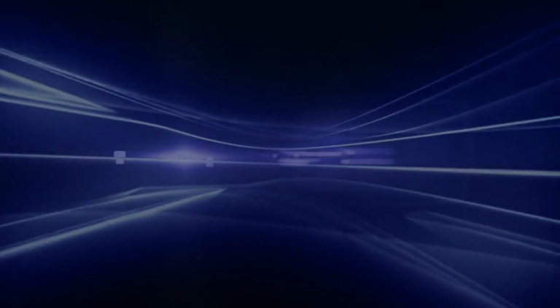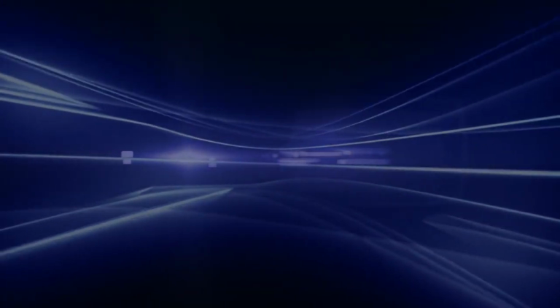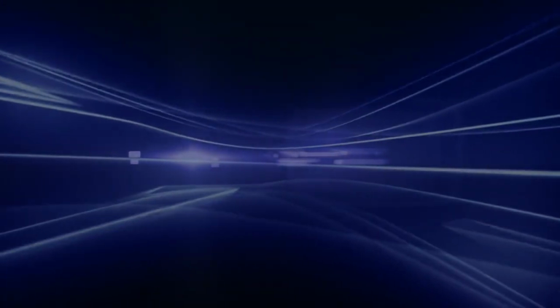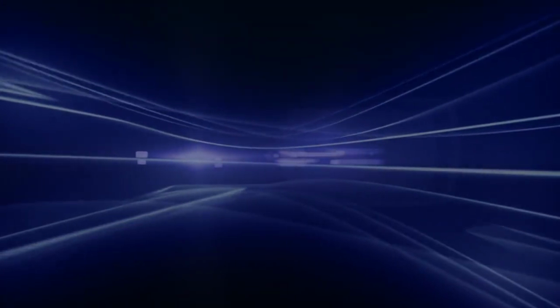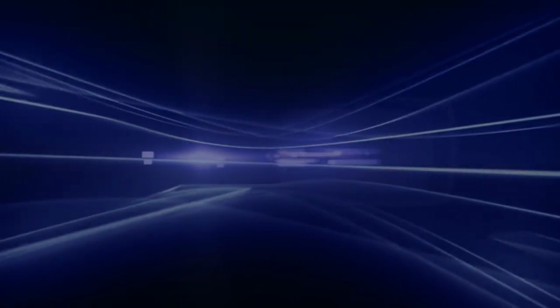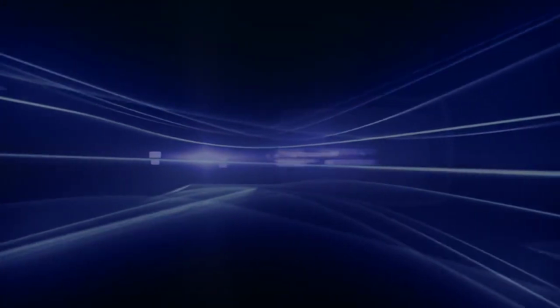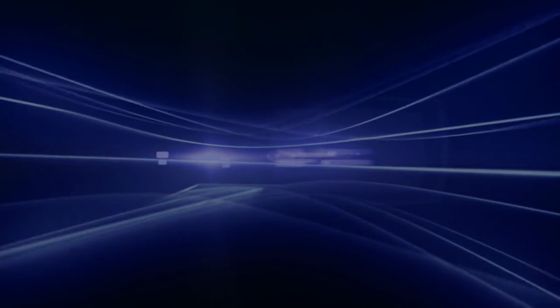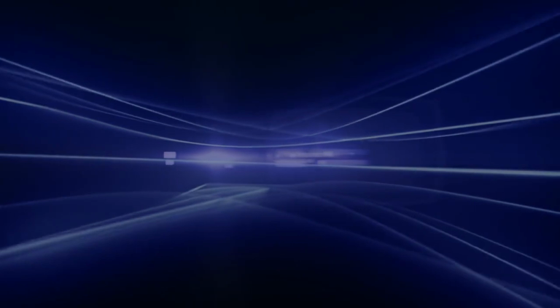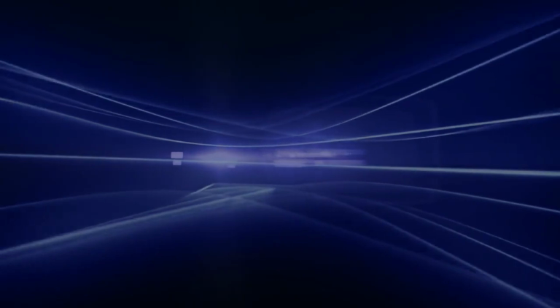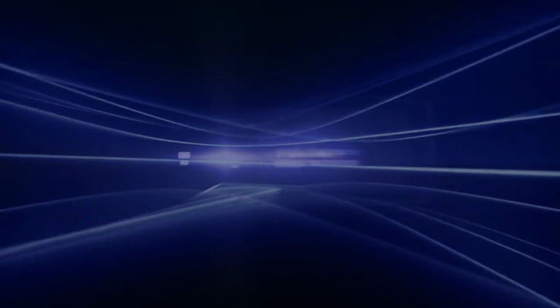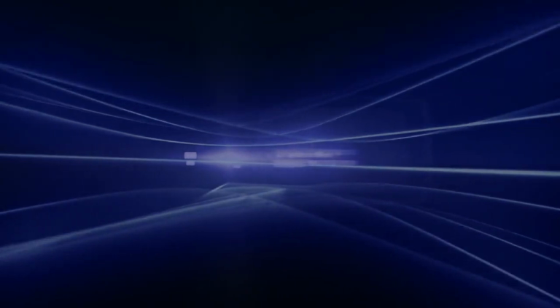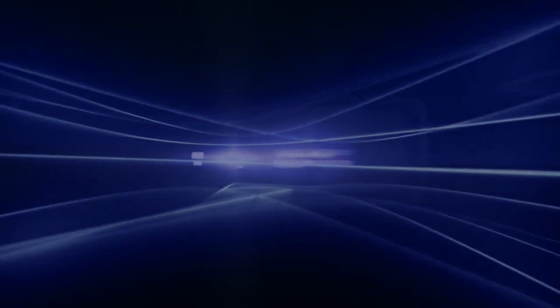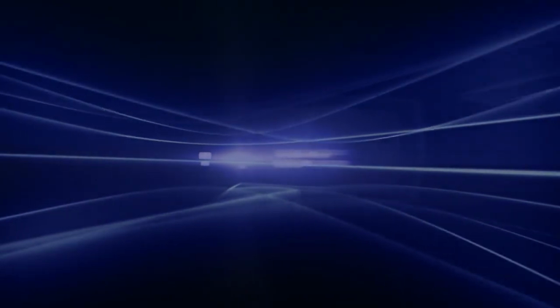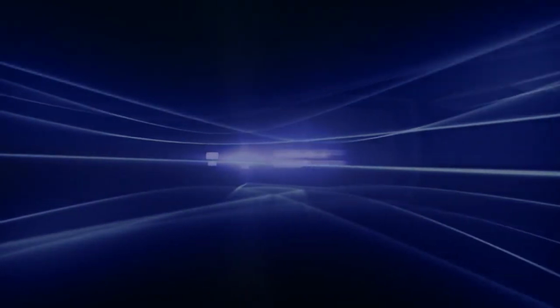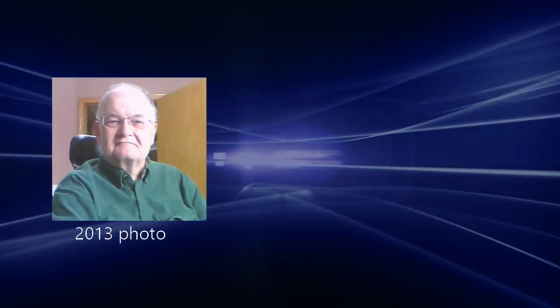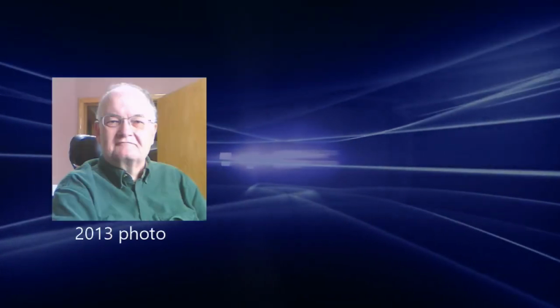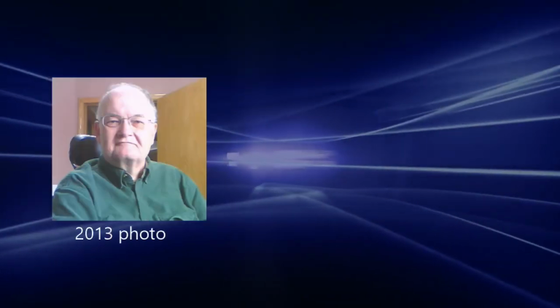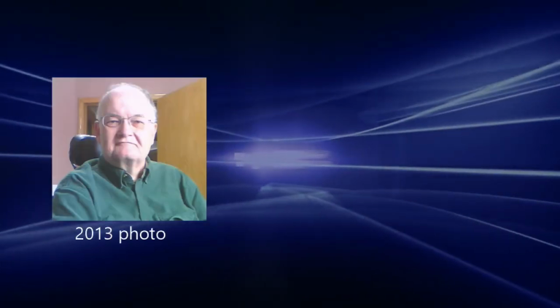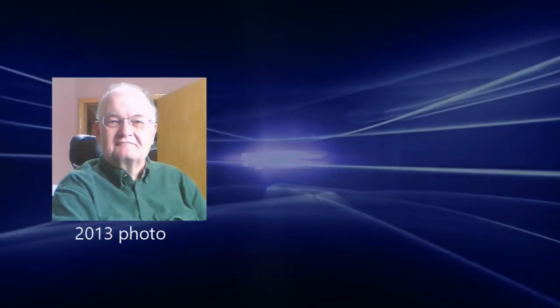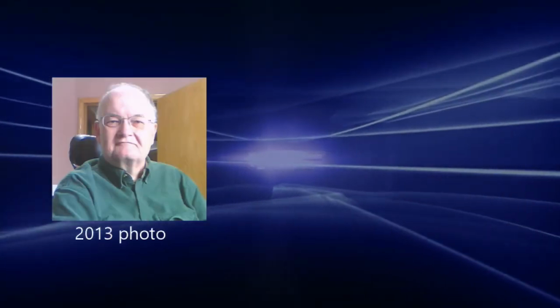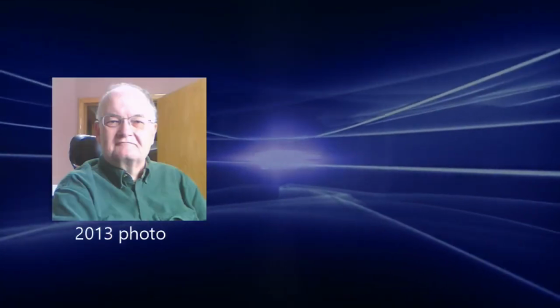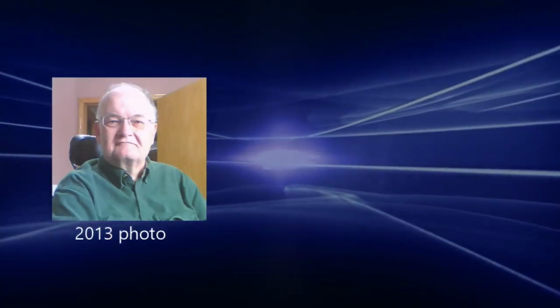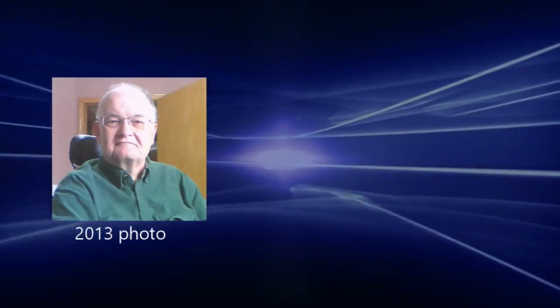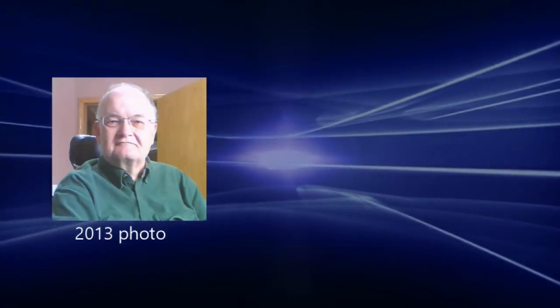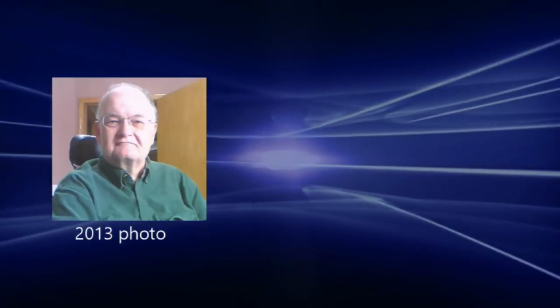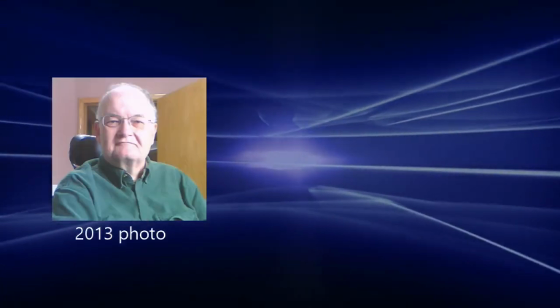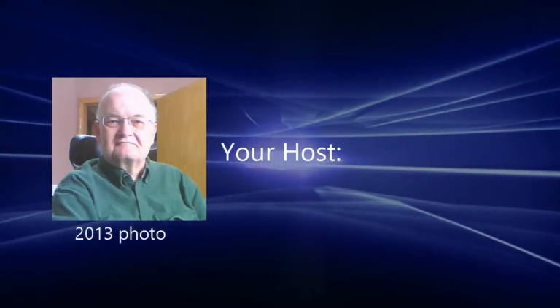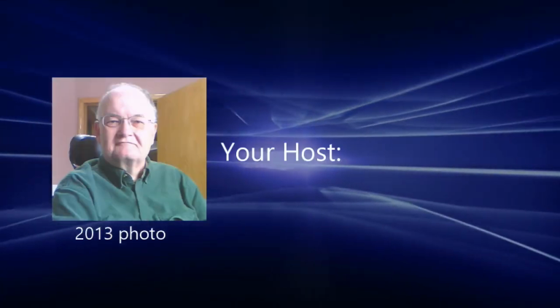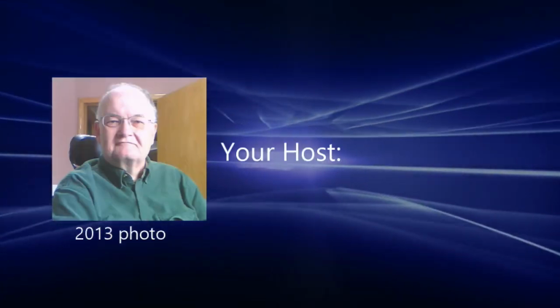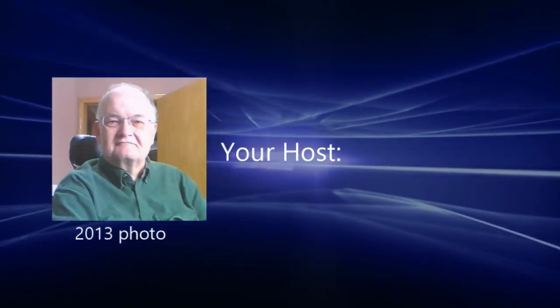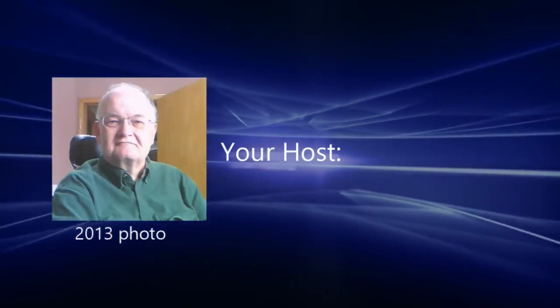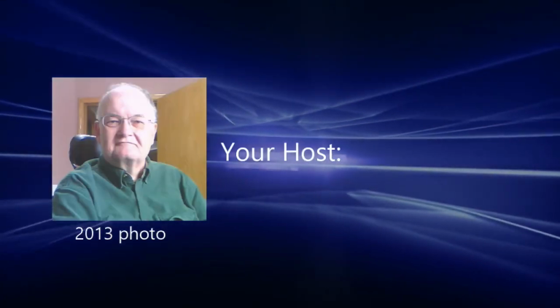Welcome to part two of my IBM experience. Hopefully you've already viewed the first episode in this mini-series.